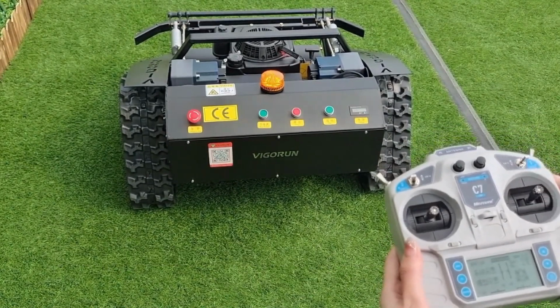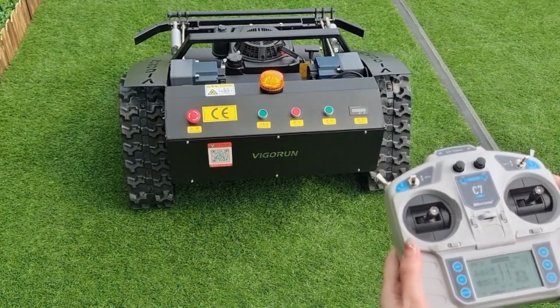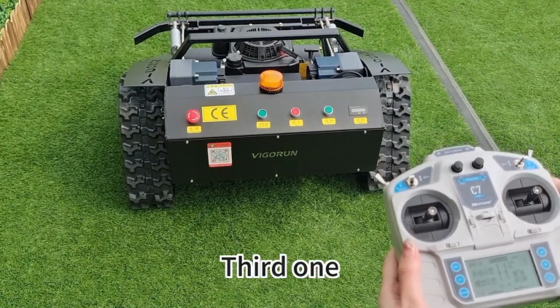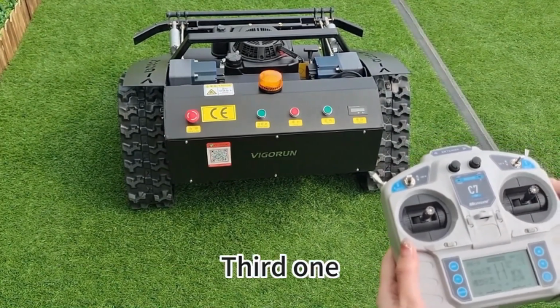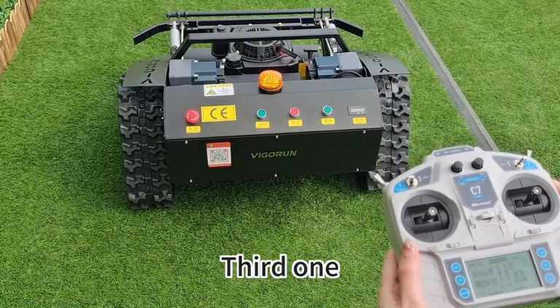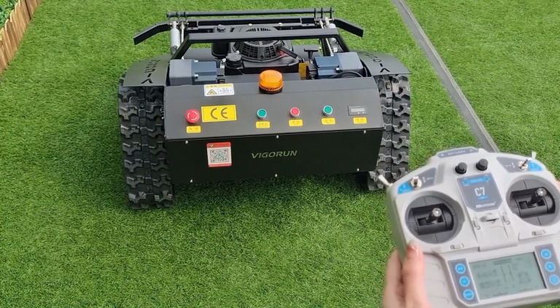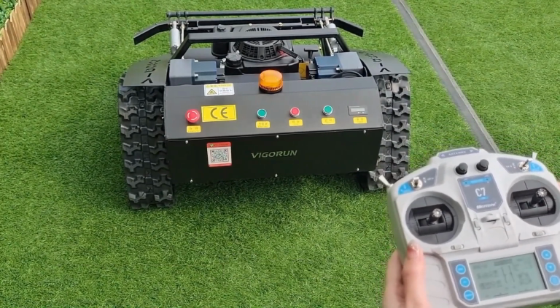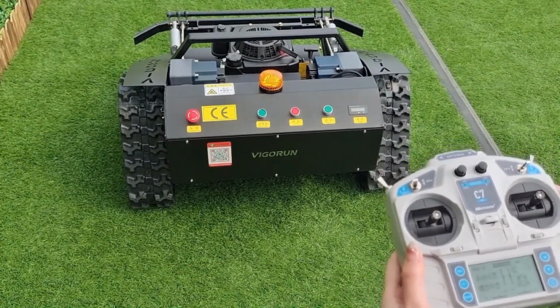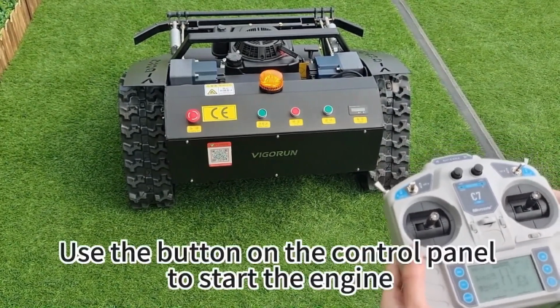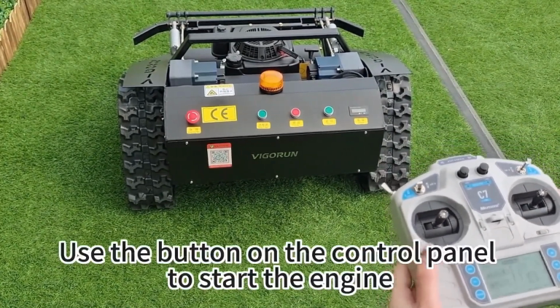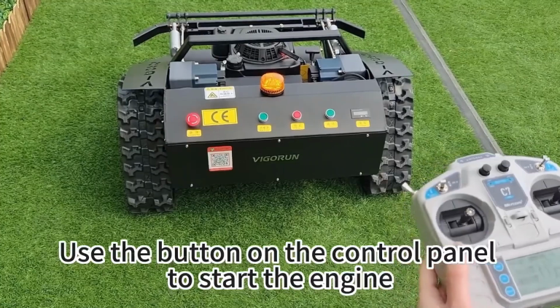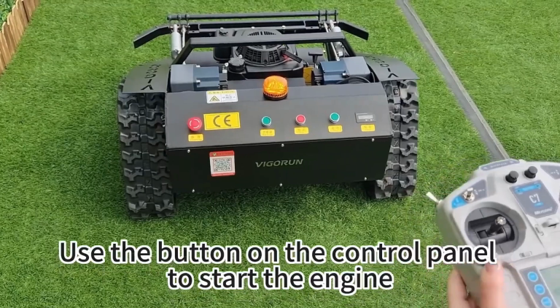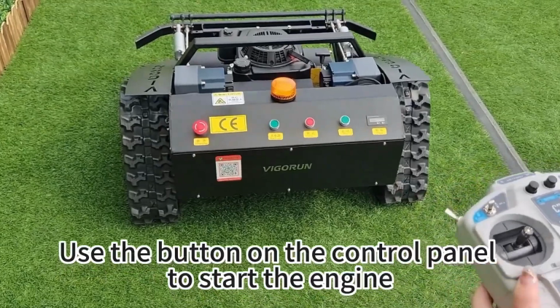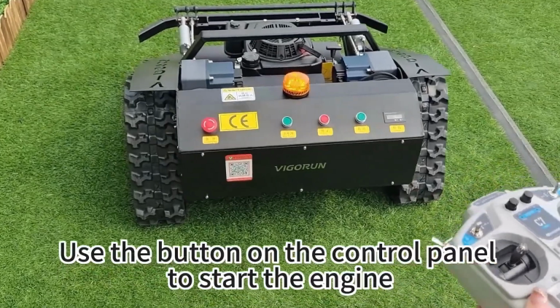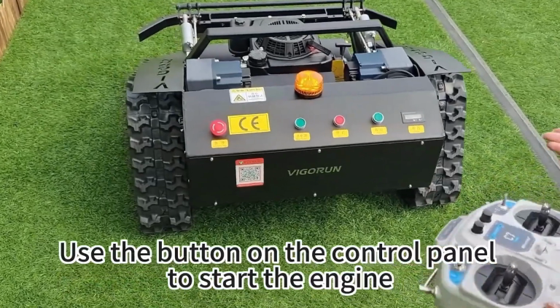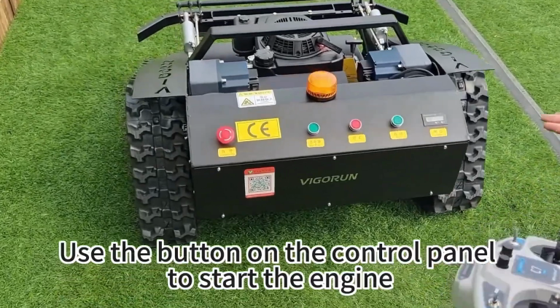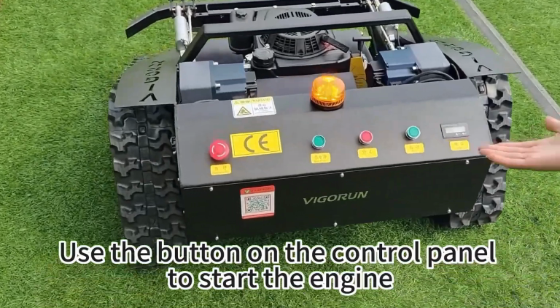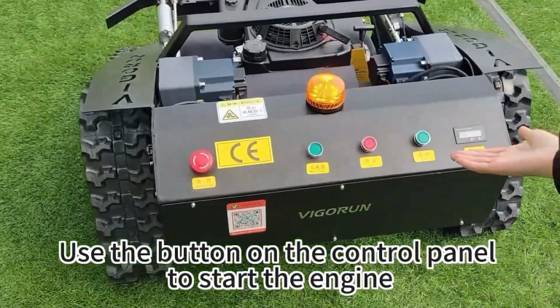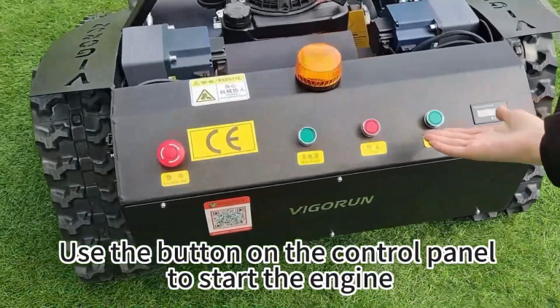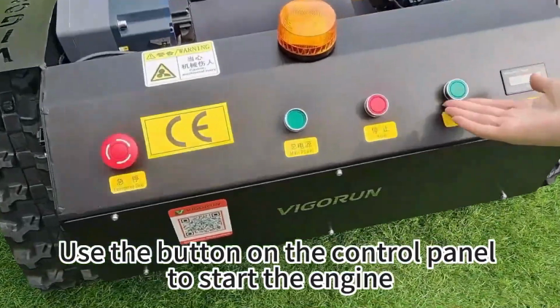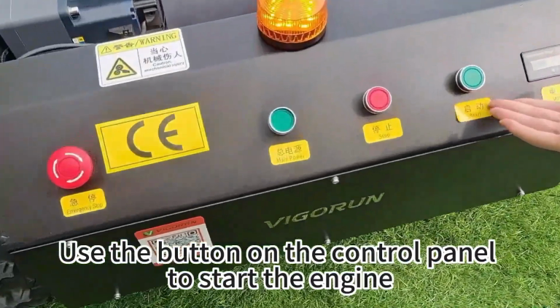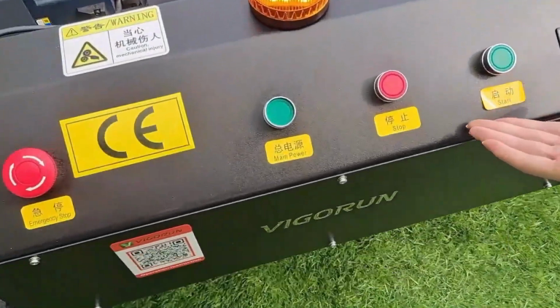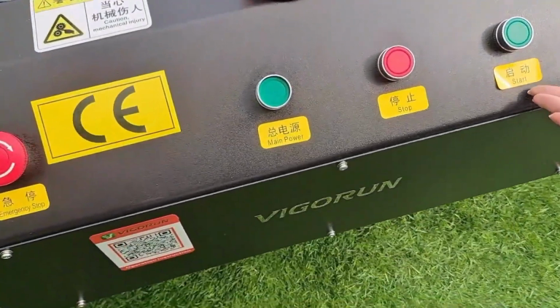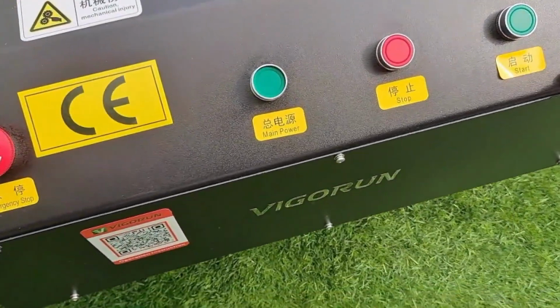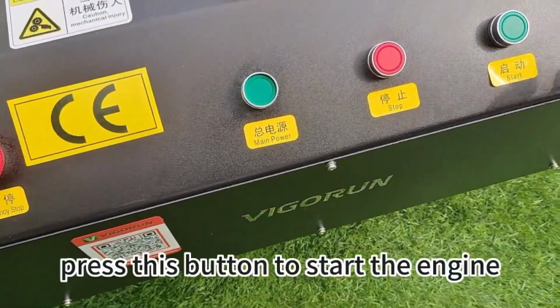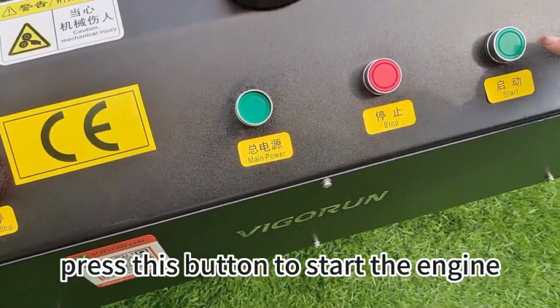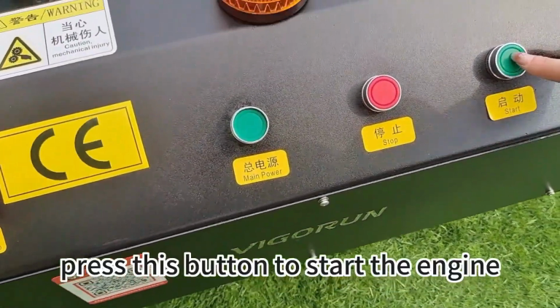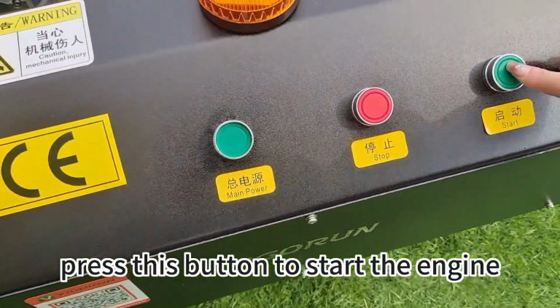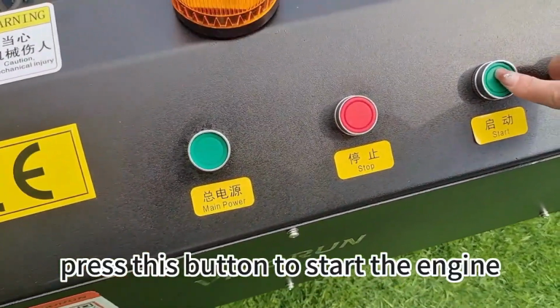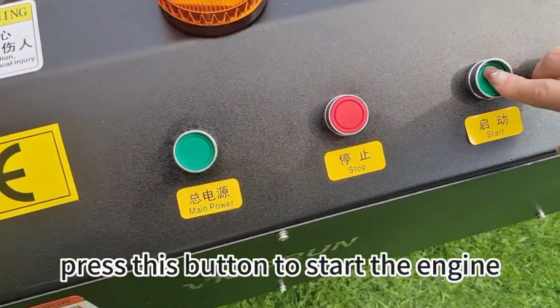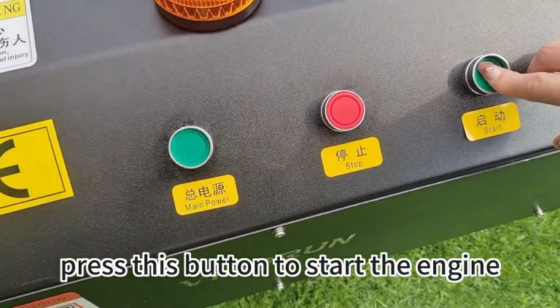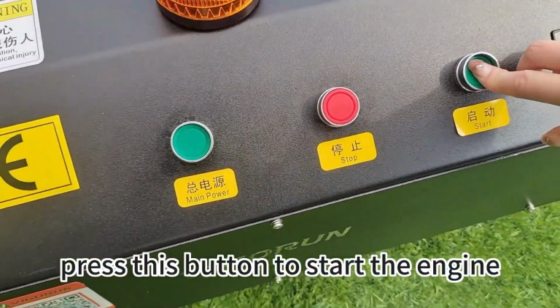Third one: use the button on the control panel to start the engine. Press this button to start the engine.